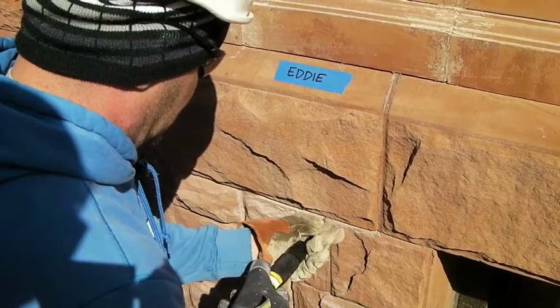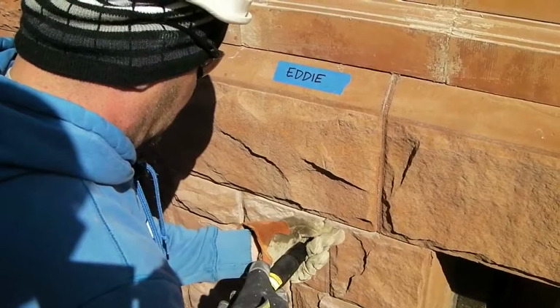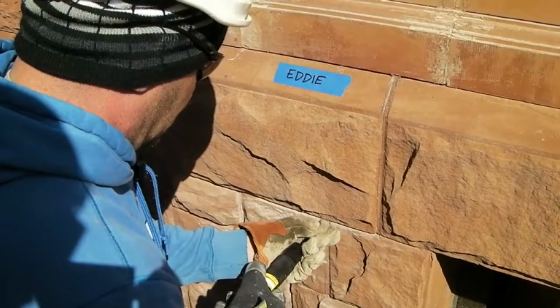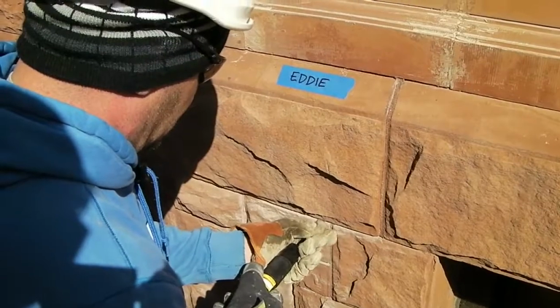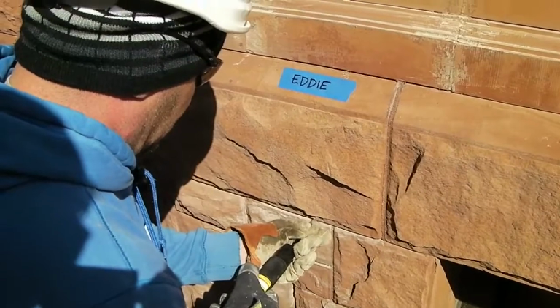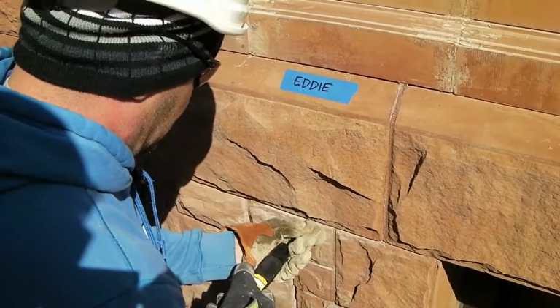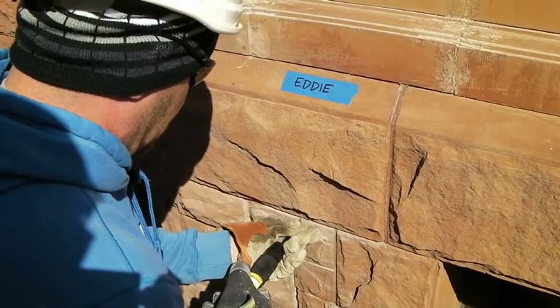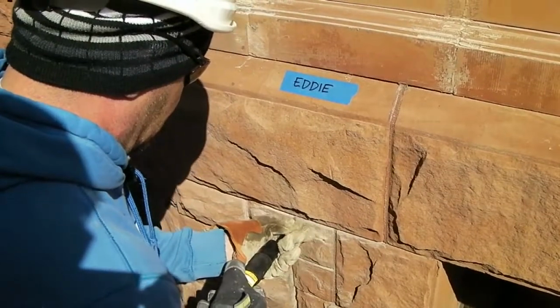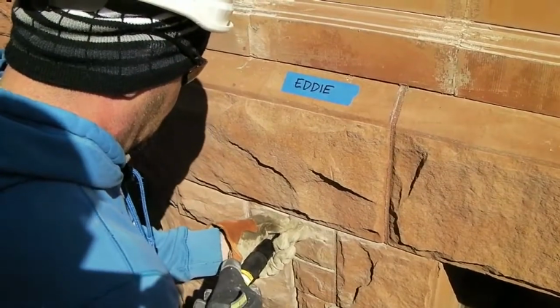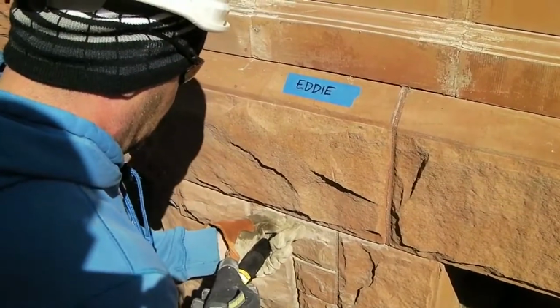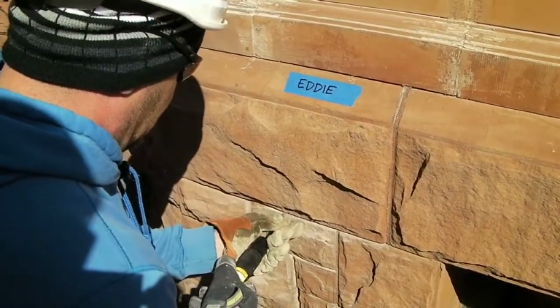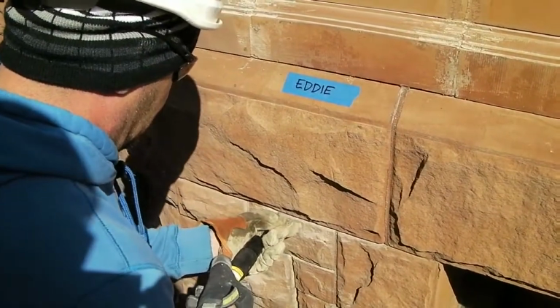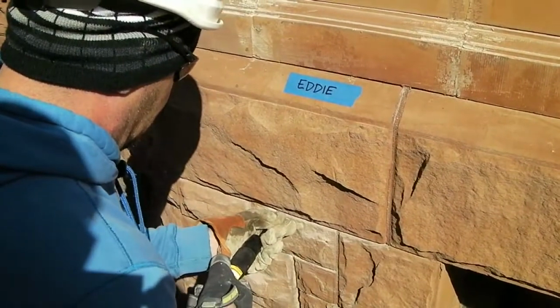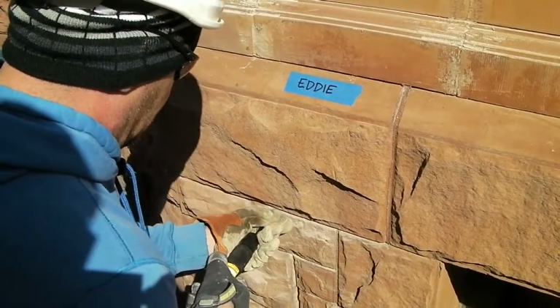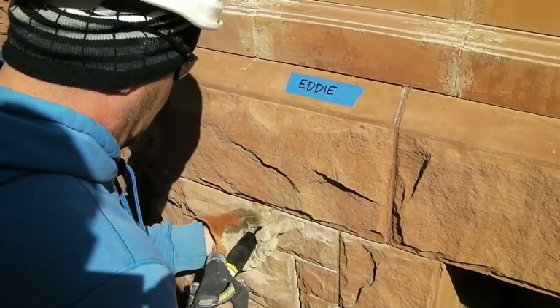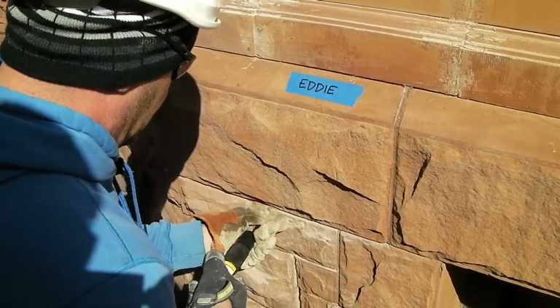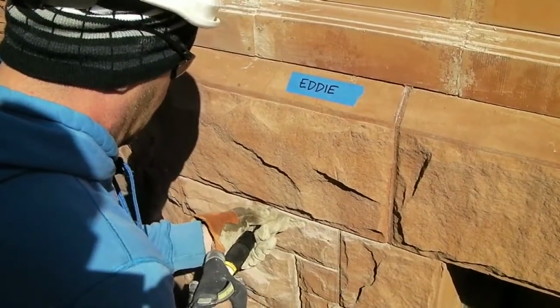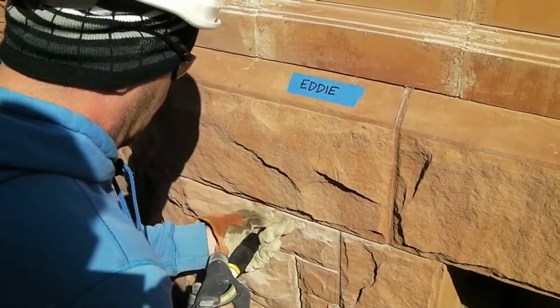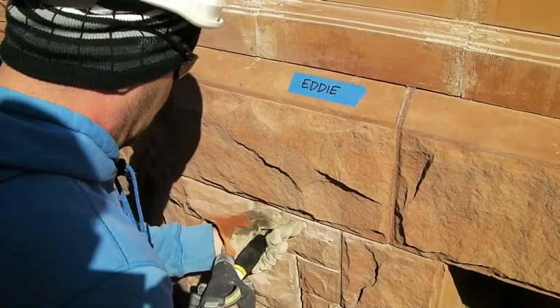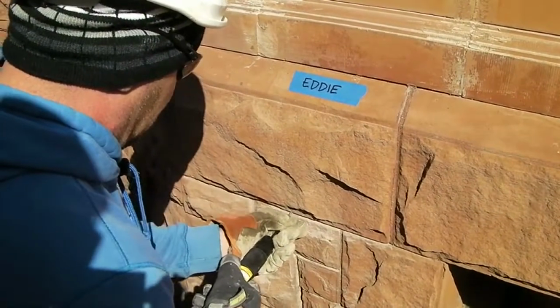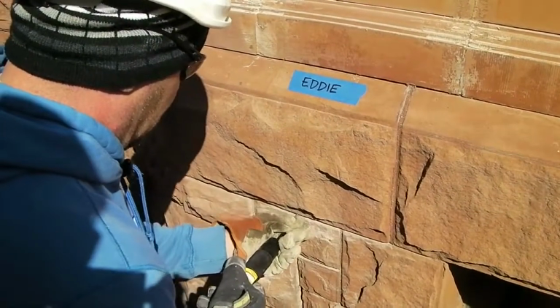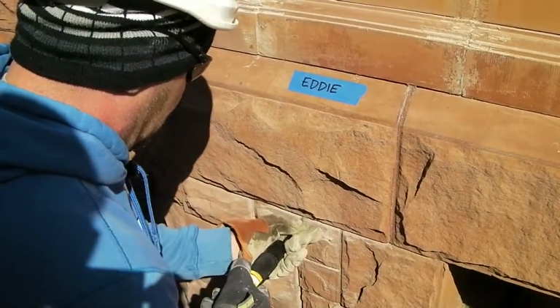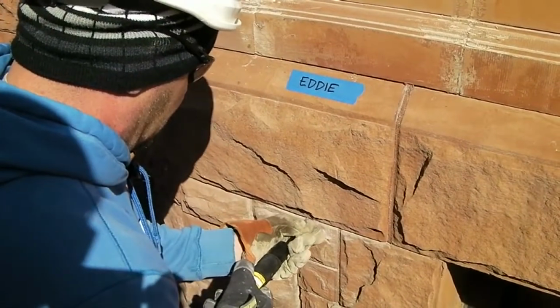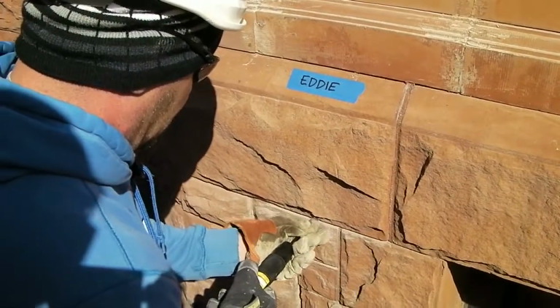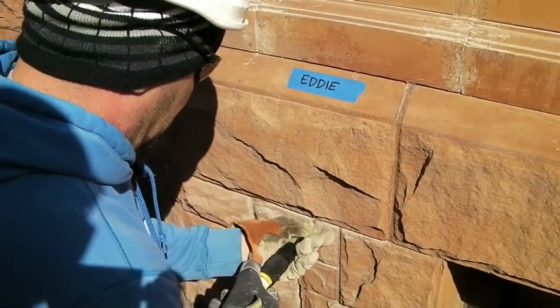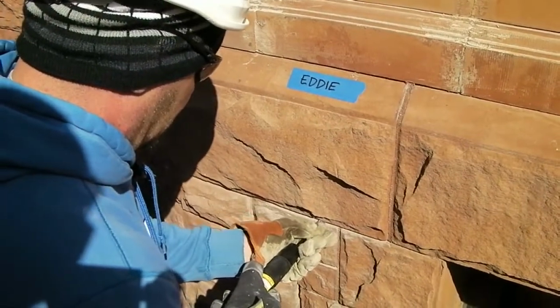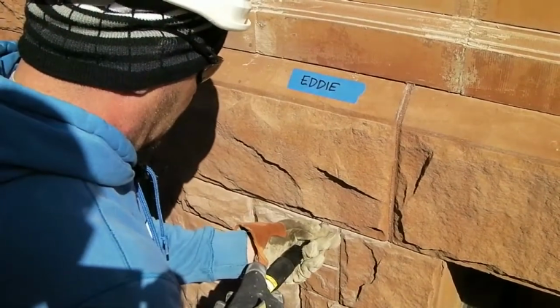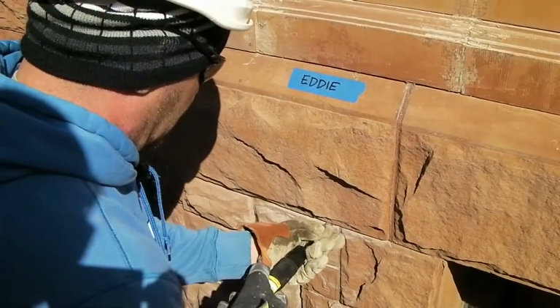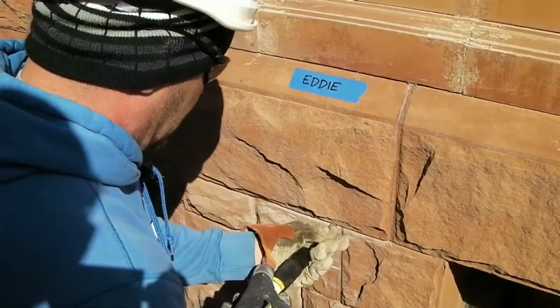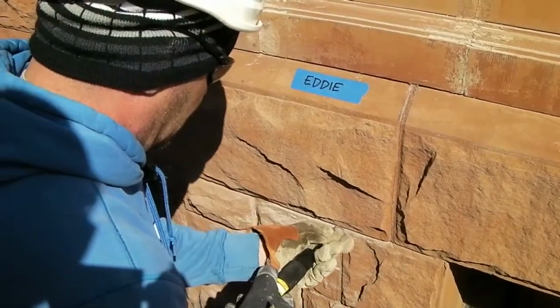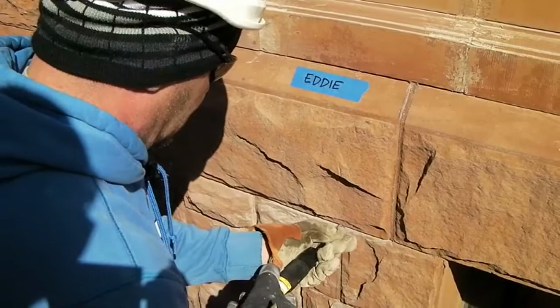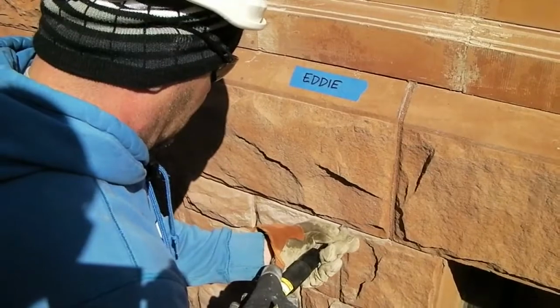Right now, we're using the Needle Scaler to take out the mortar joints.